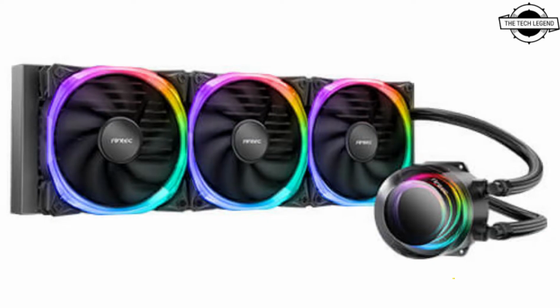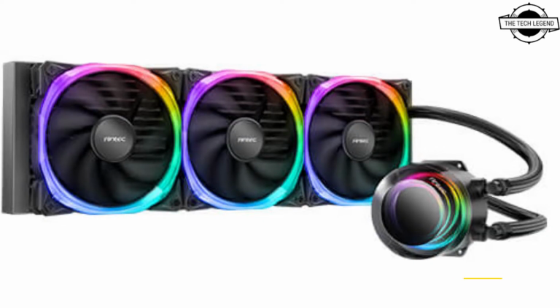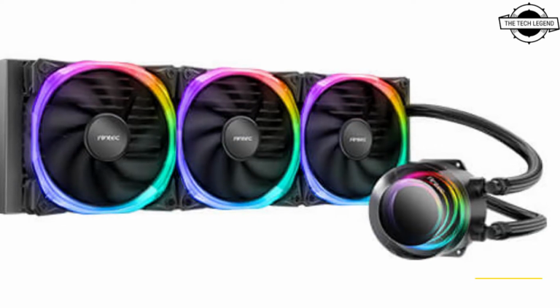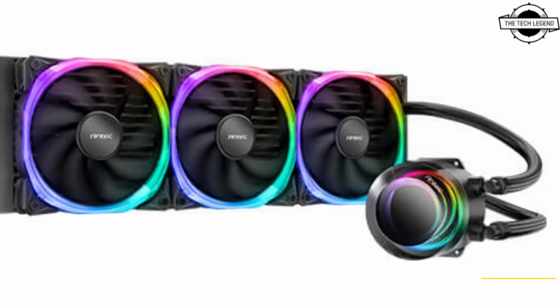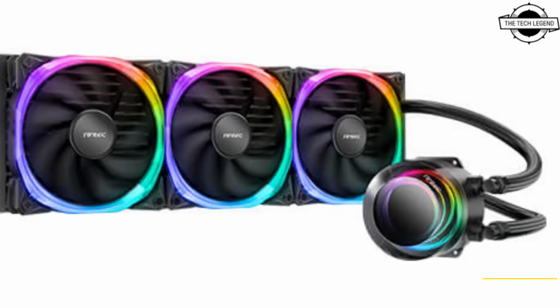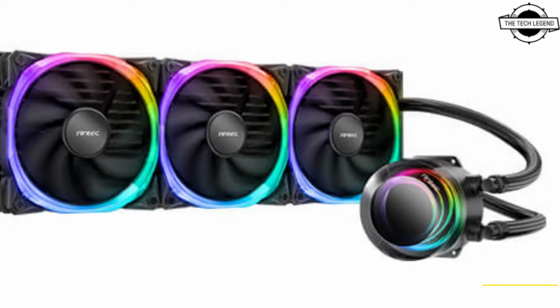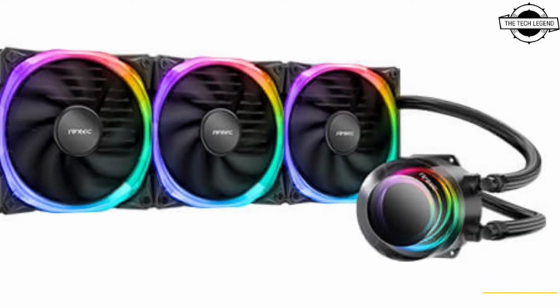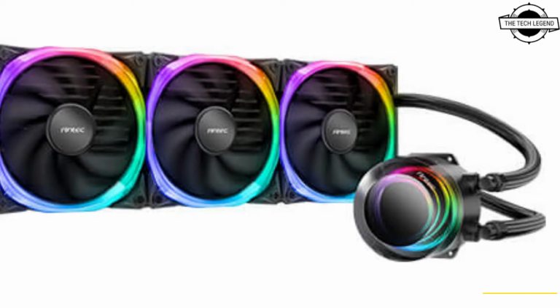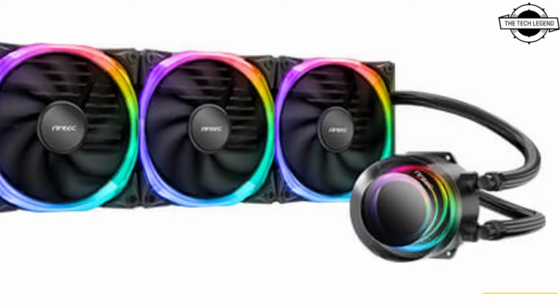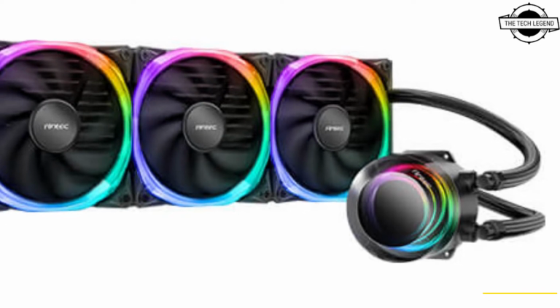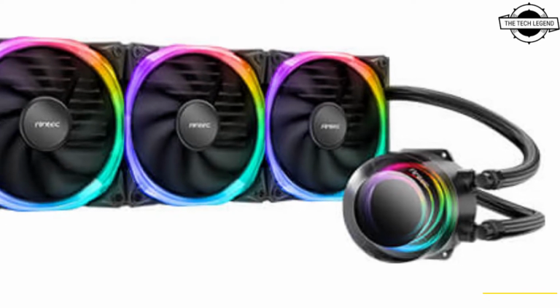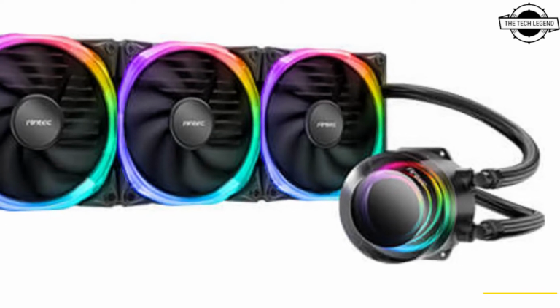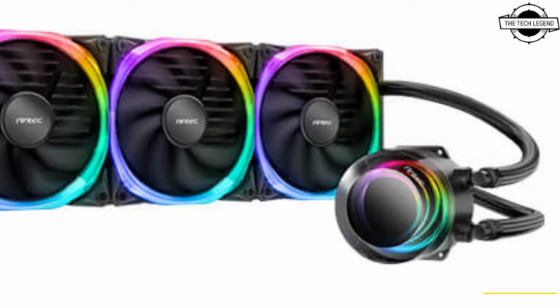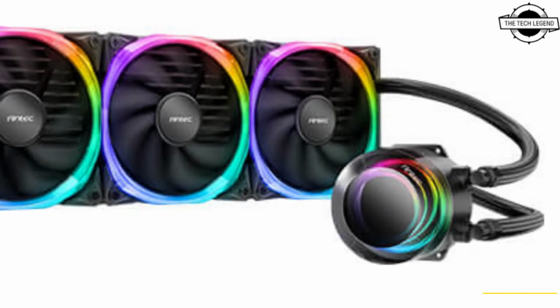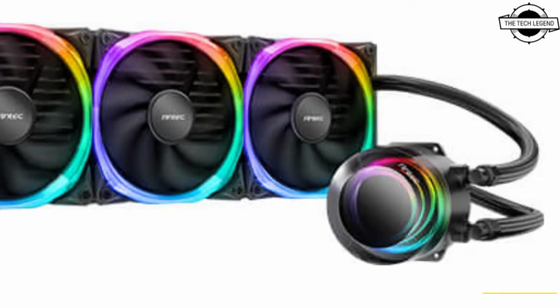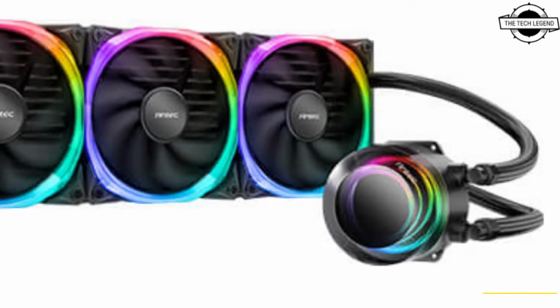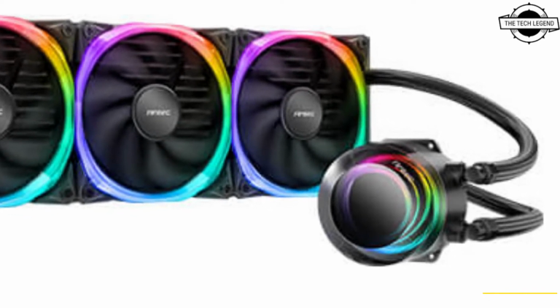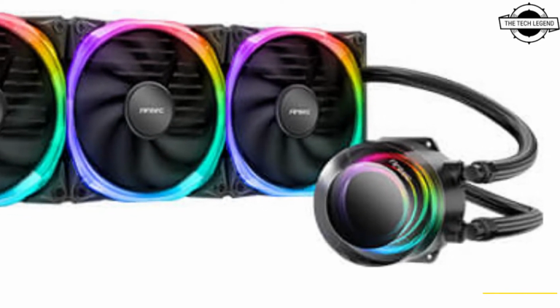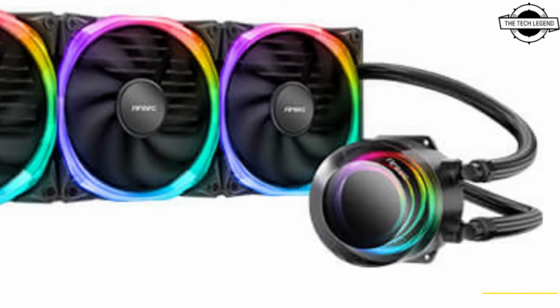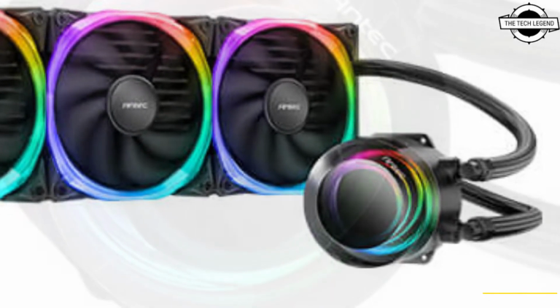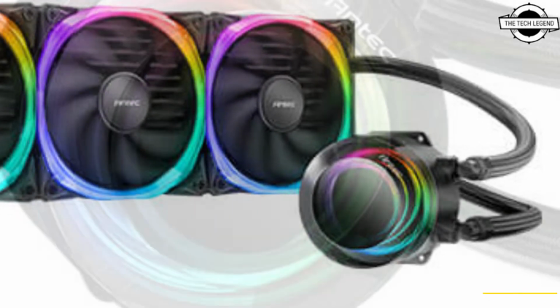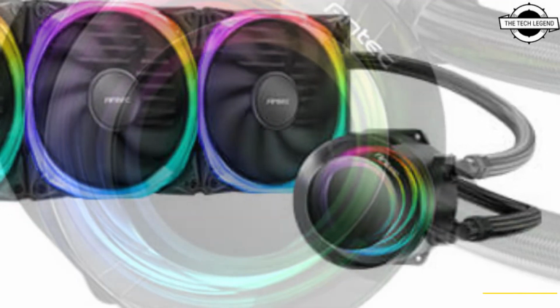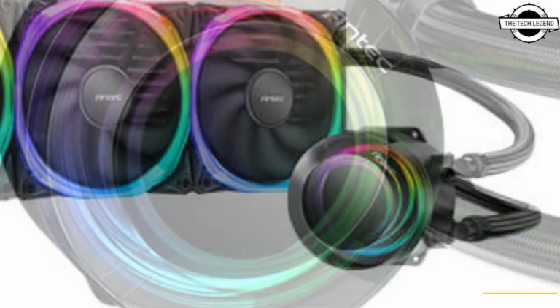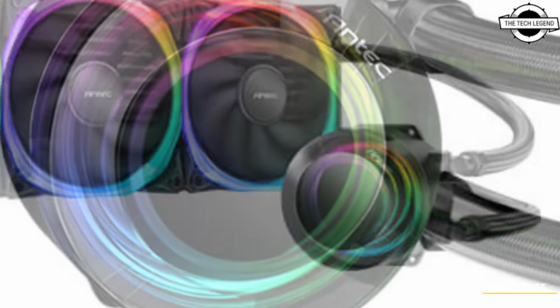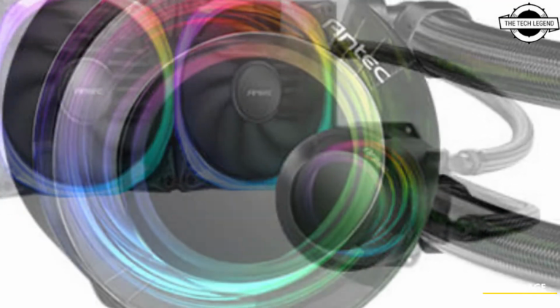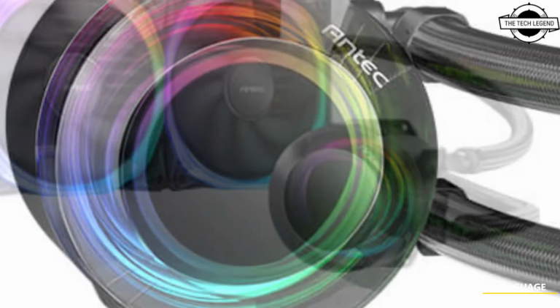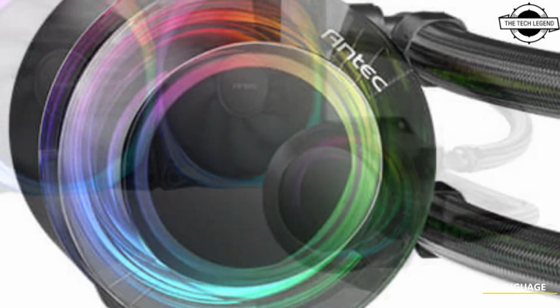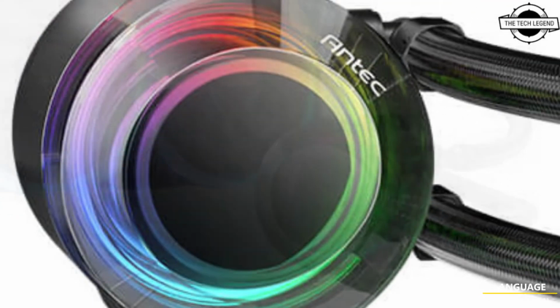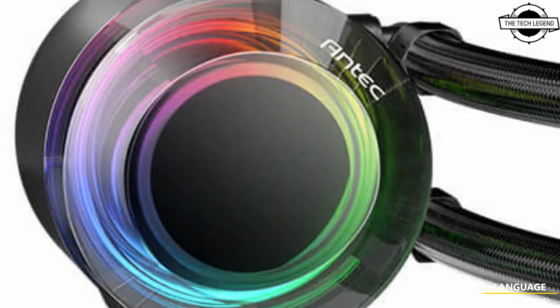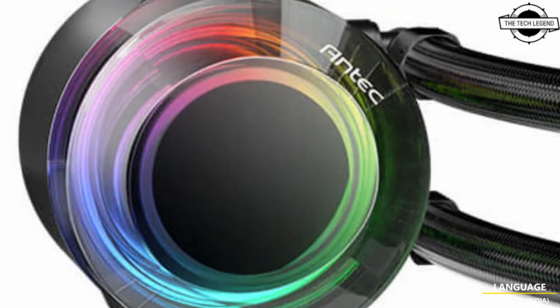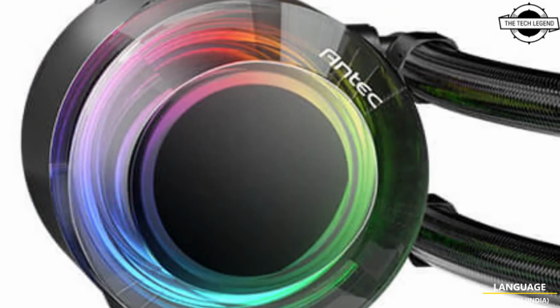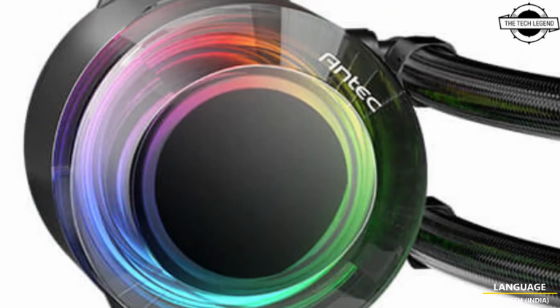Hello friends, welcome to the TechLizzen channel. Today I will talk about the Antec Vortex AI Liquid CPU Cooler.